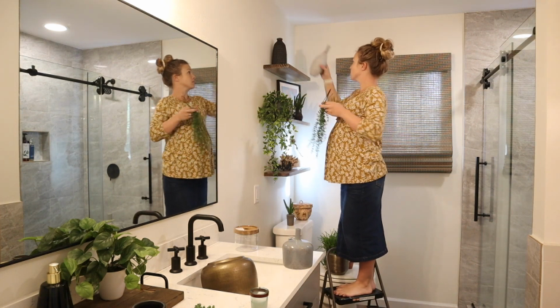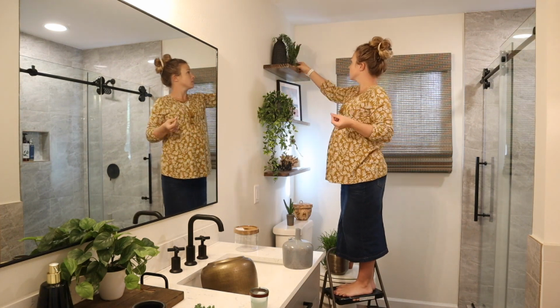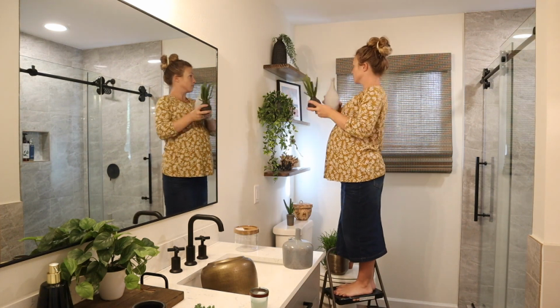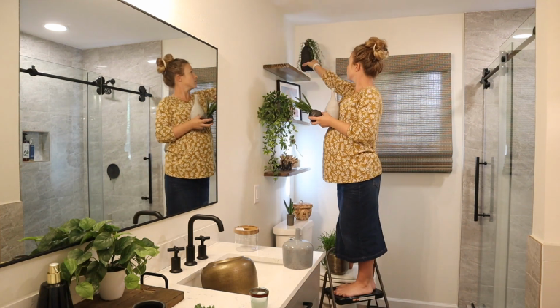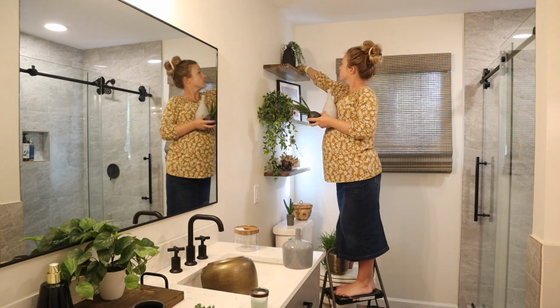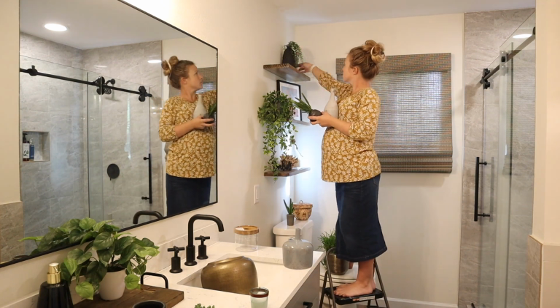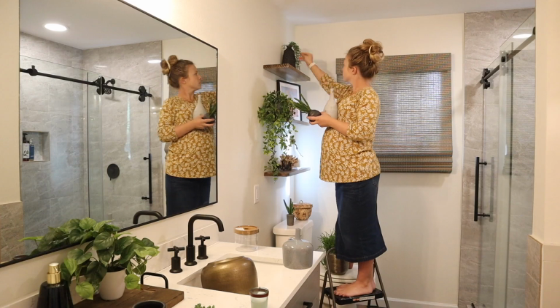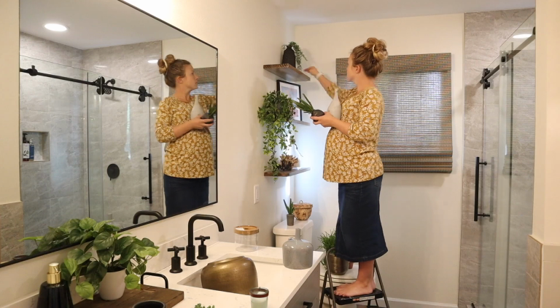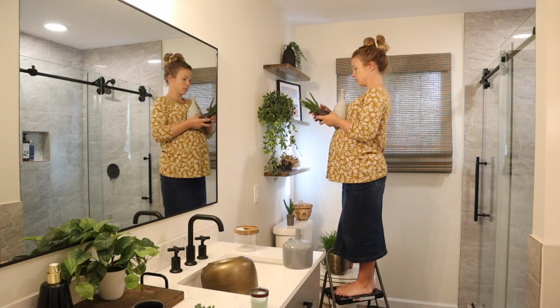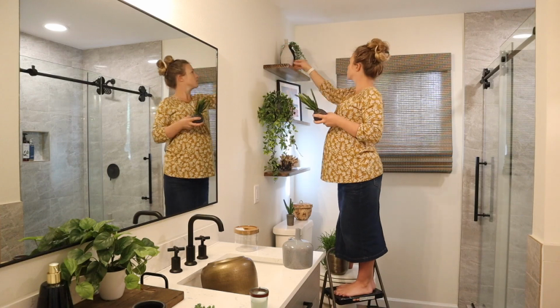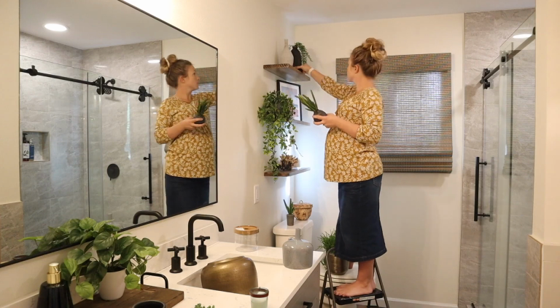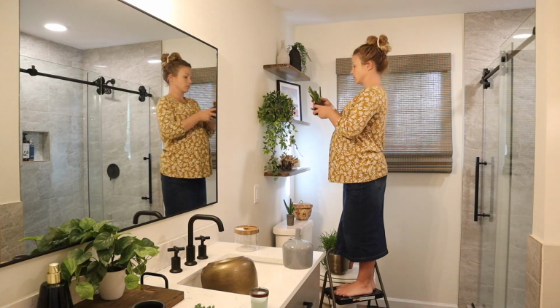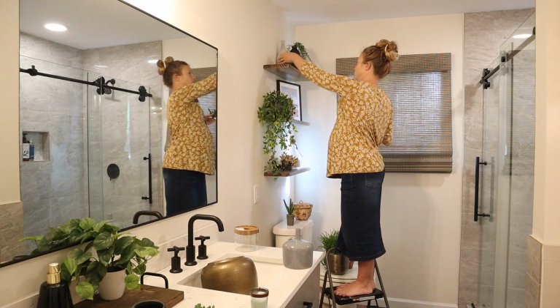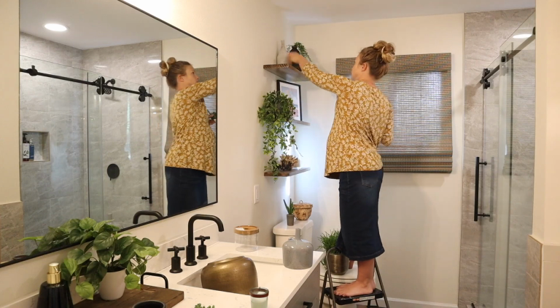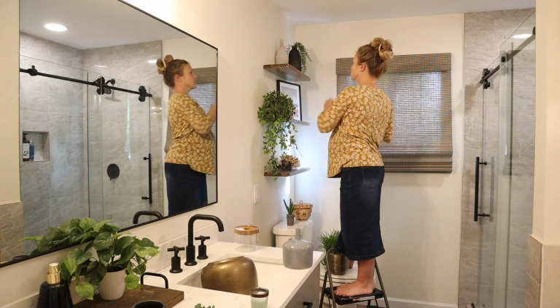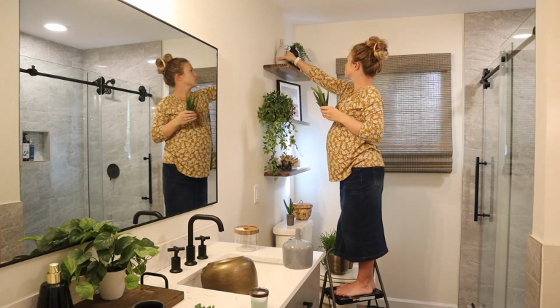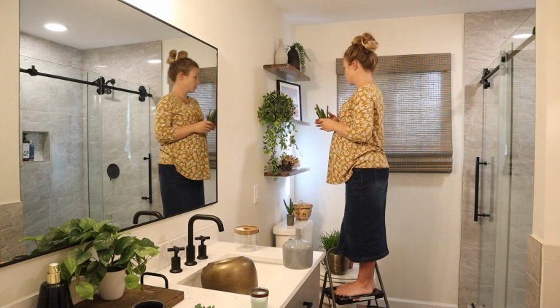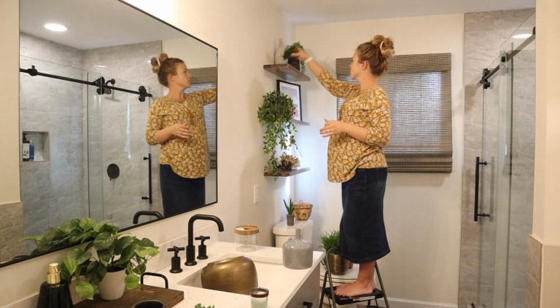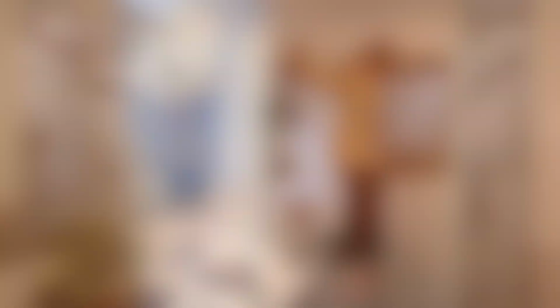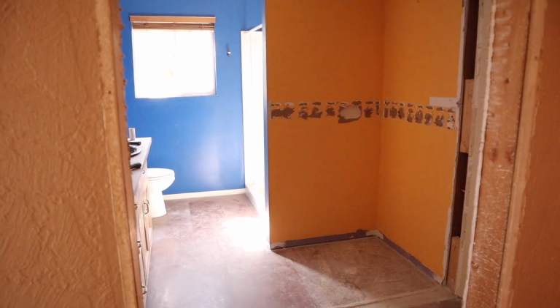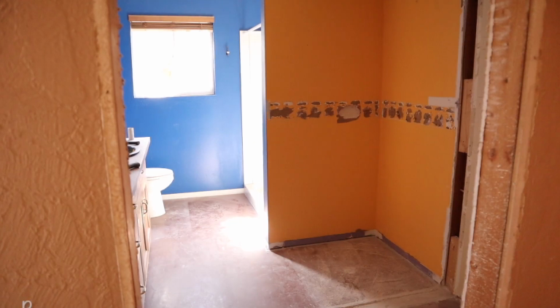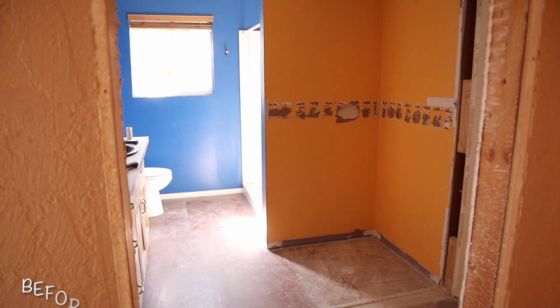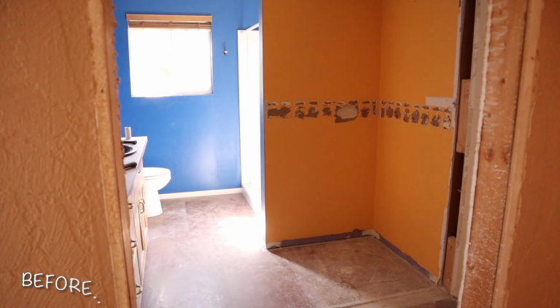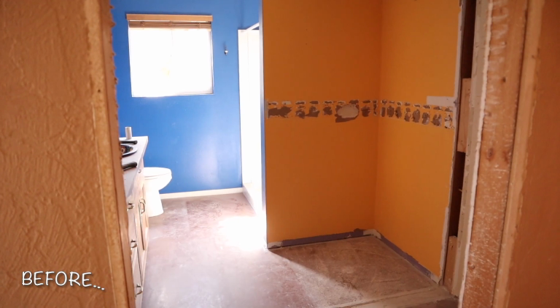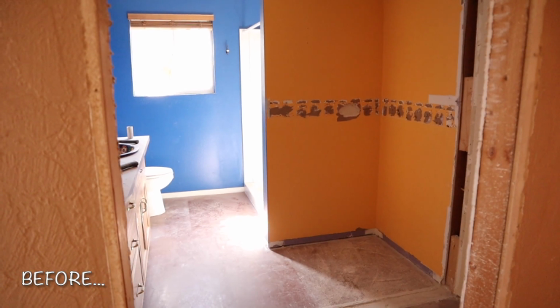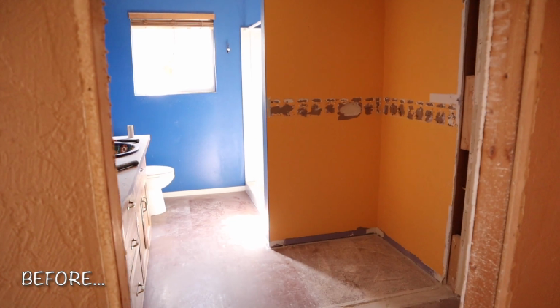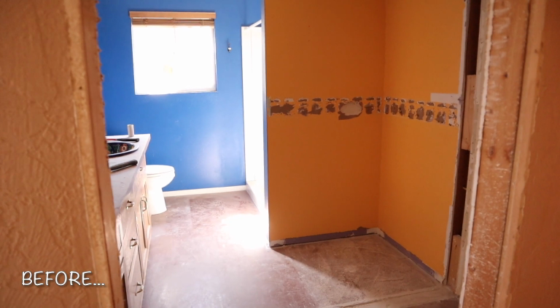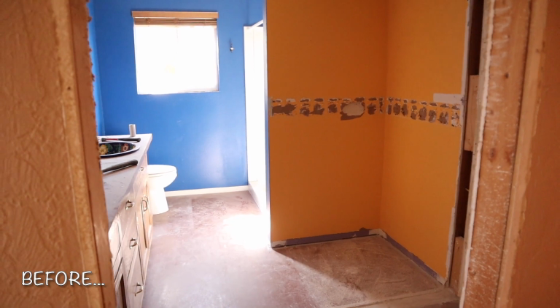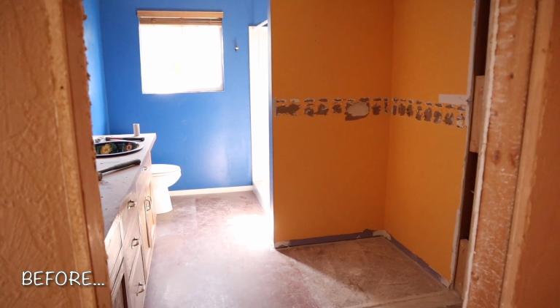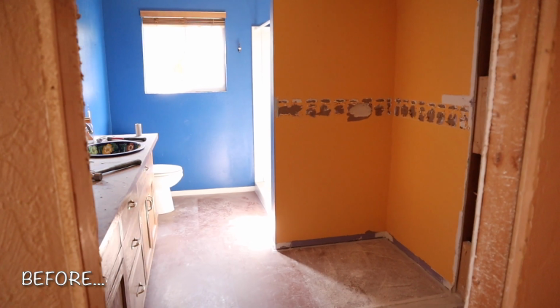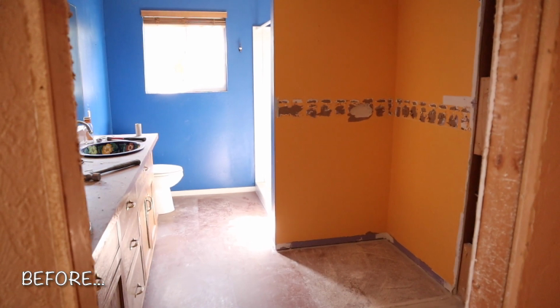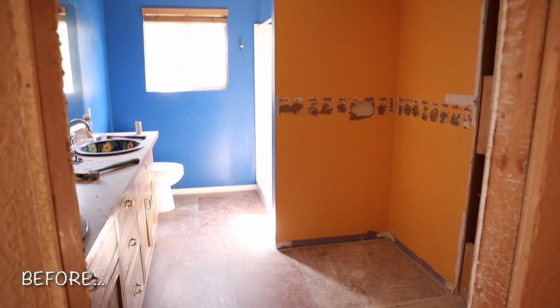Okay, so now it's time for the best part of the video, which is the before and the afters.